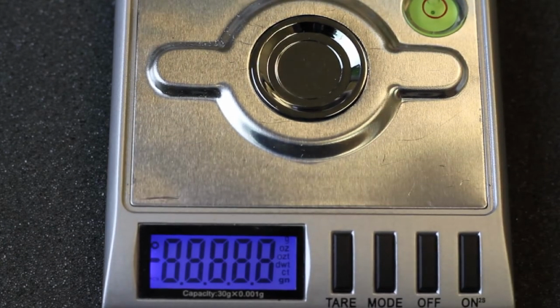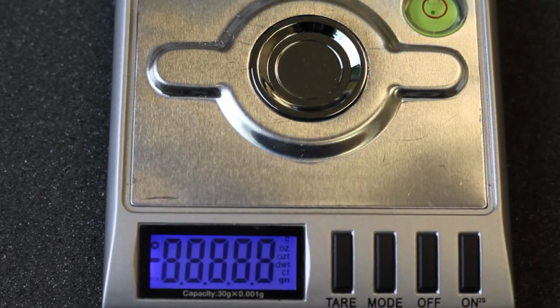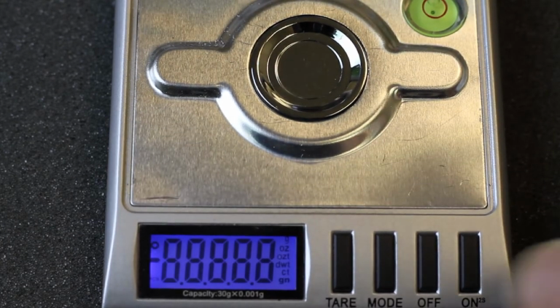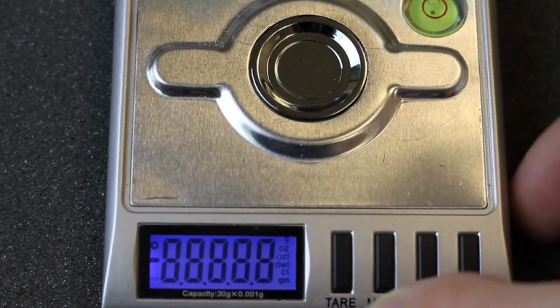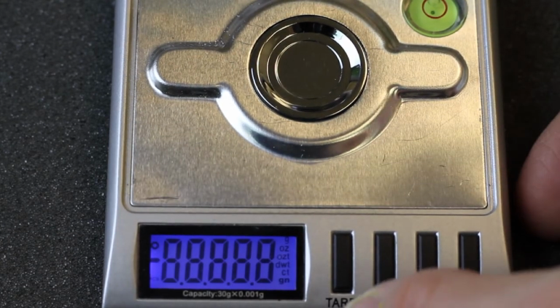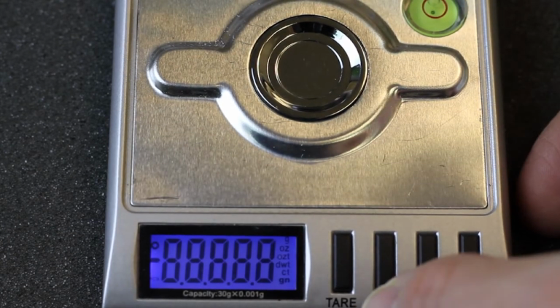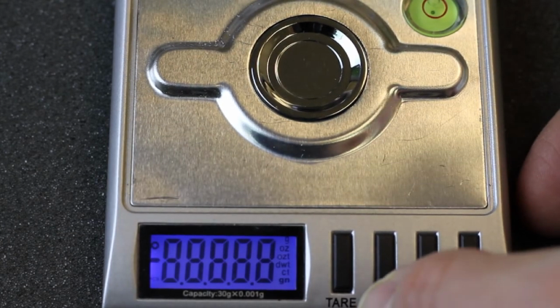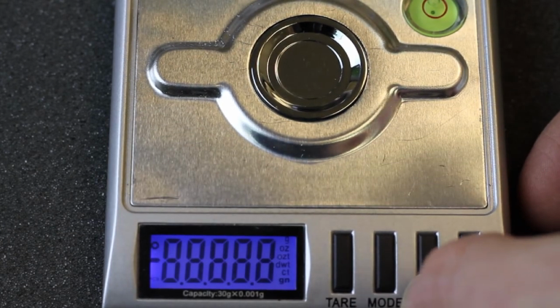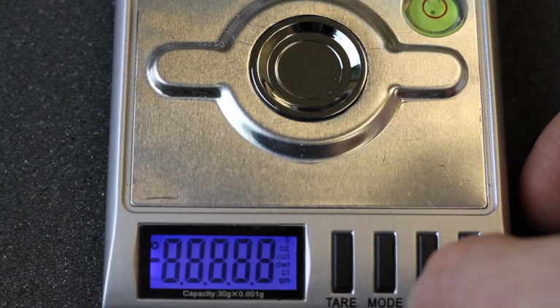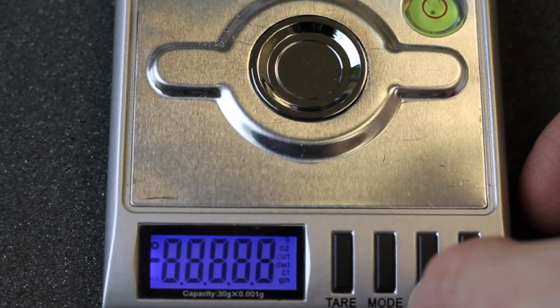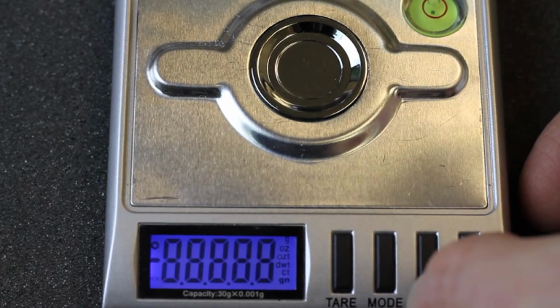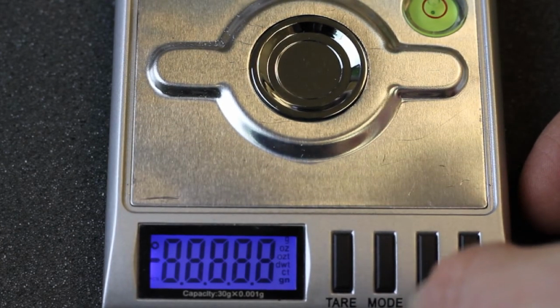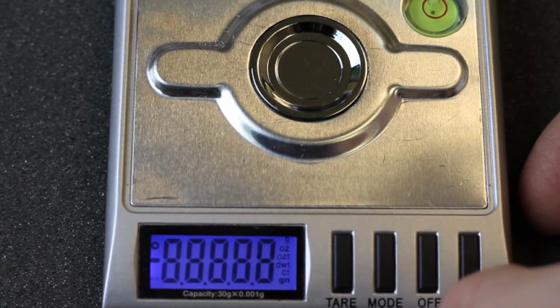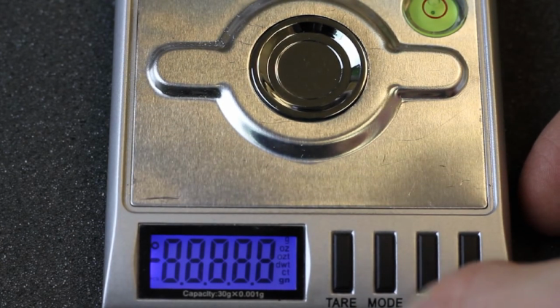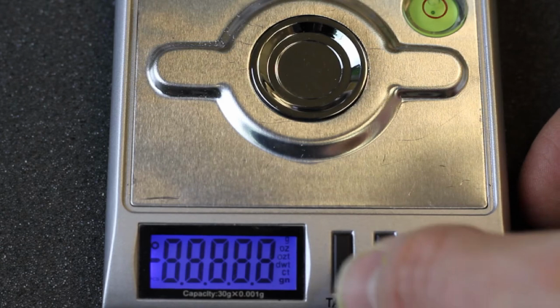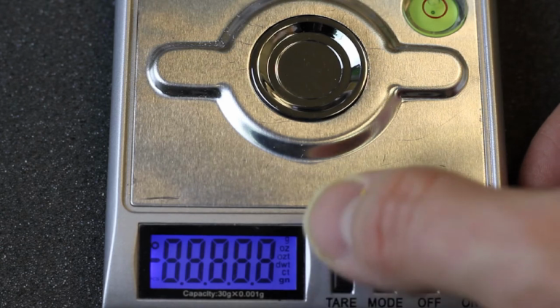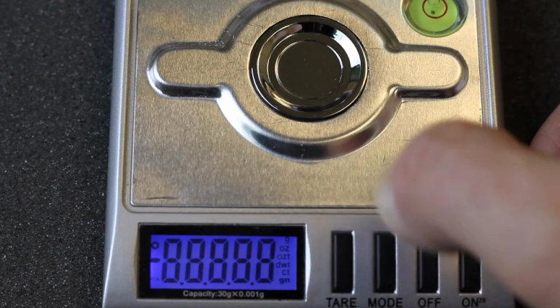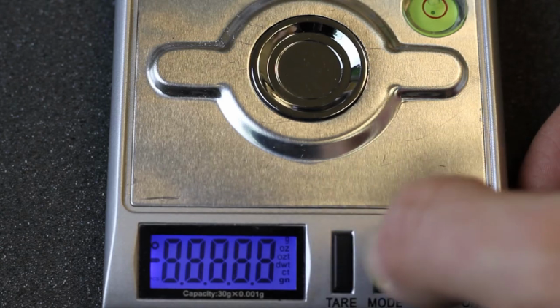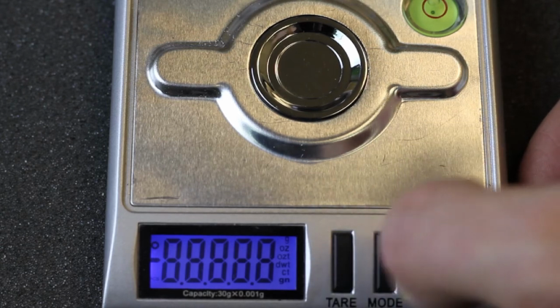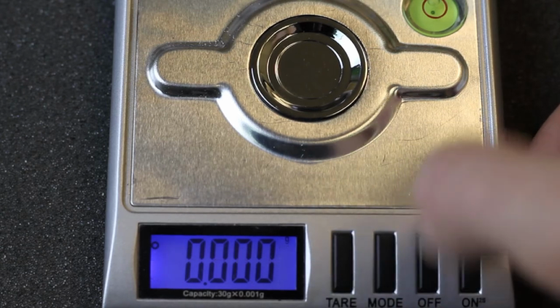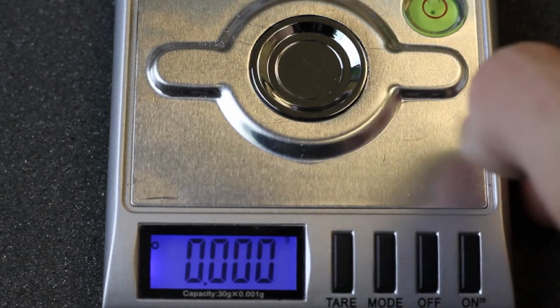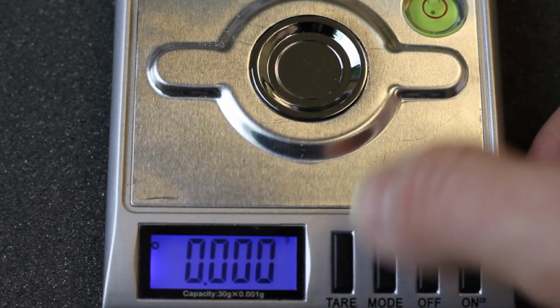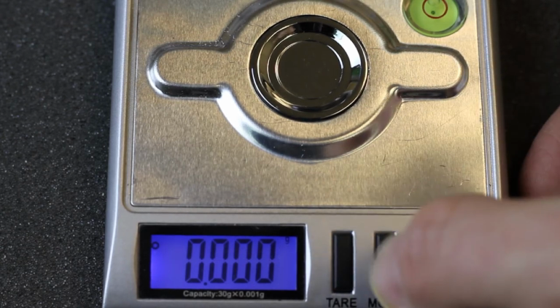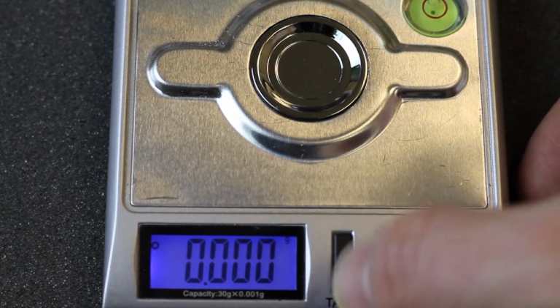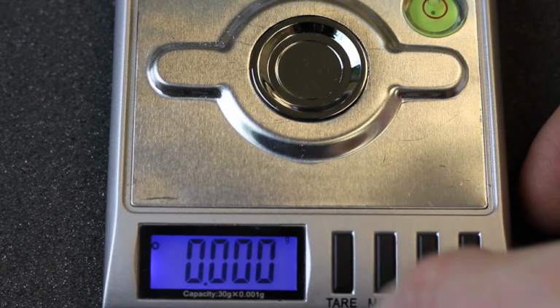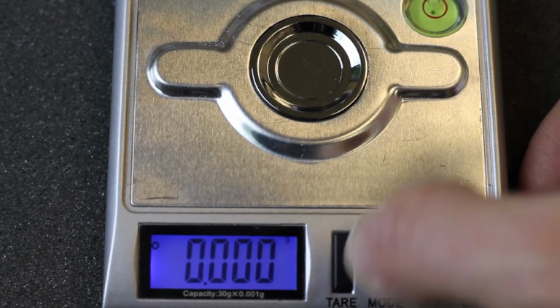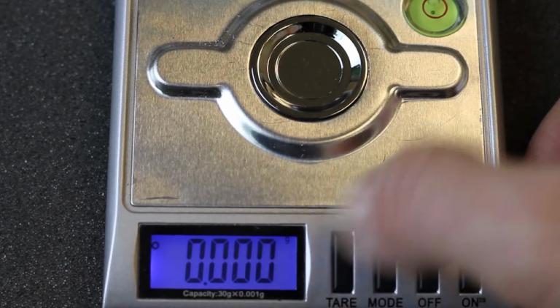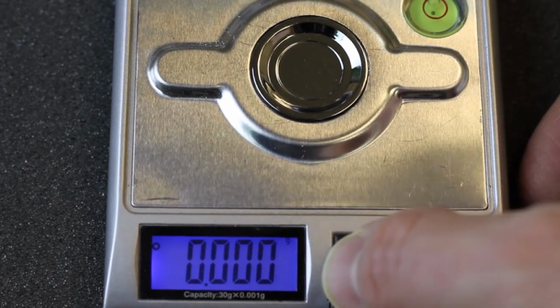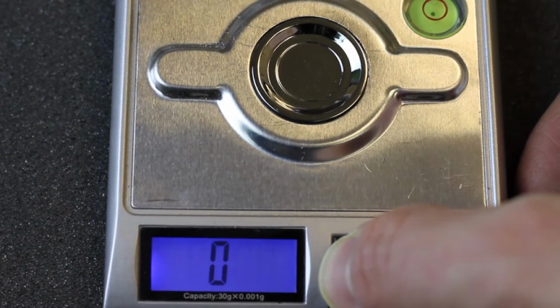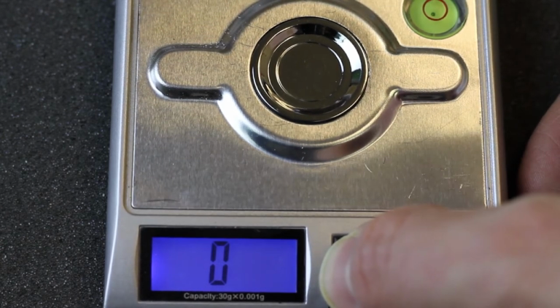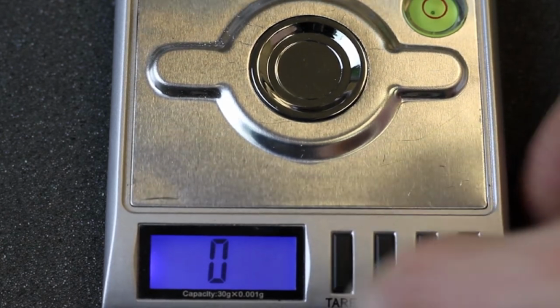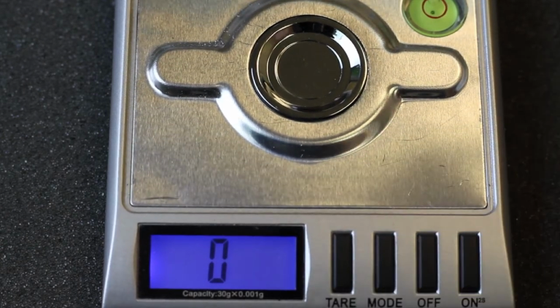This is a 30-gram scale that we bought off eBay and we've used successfully in other experiments. I'm going to tare it.